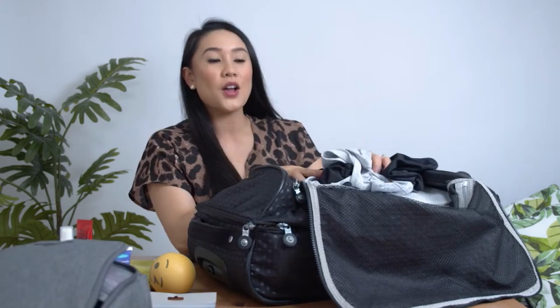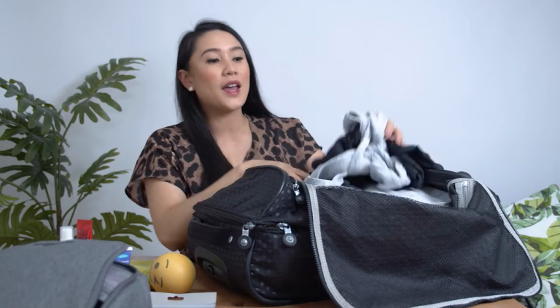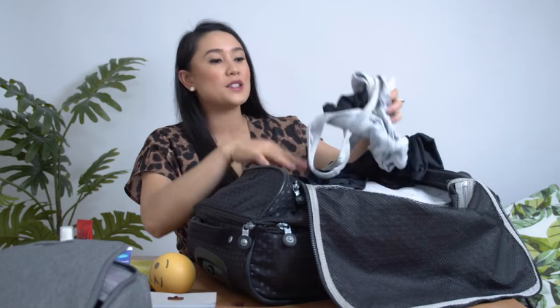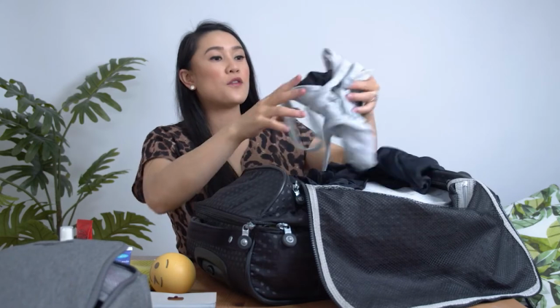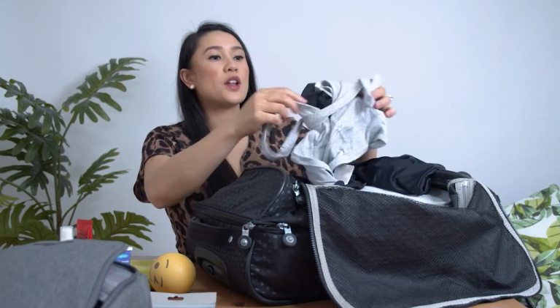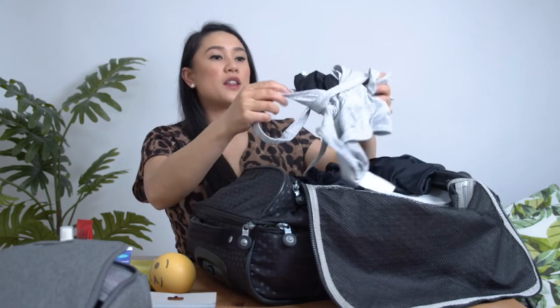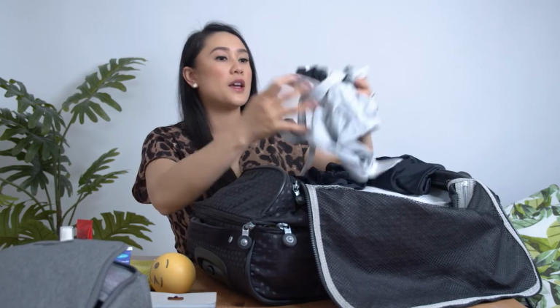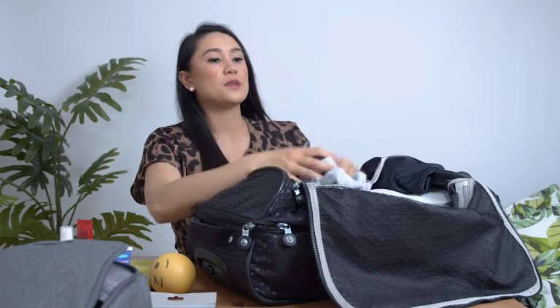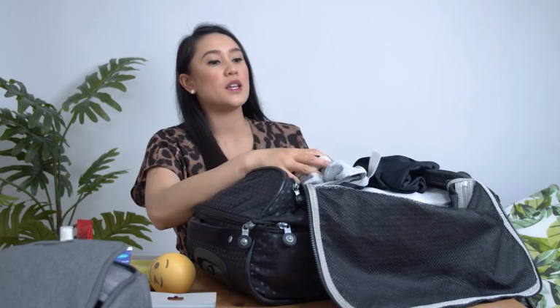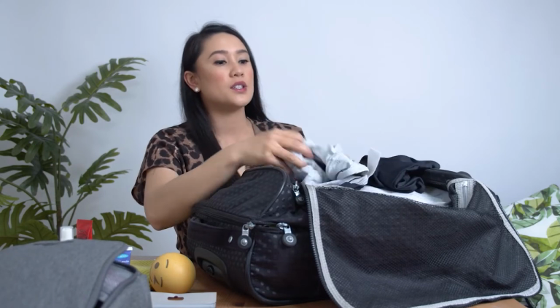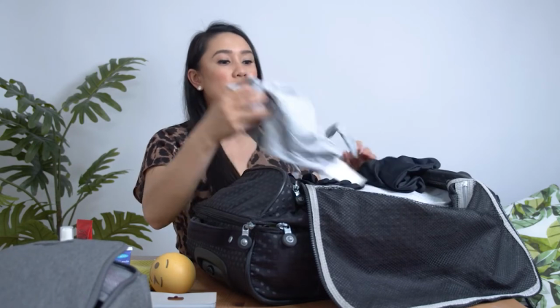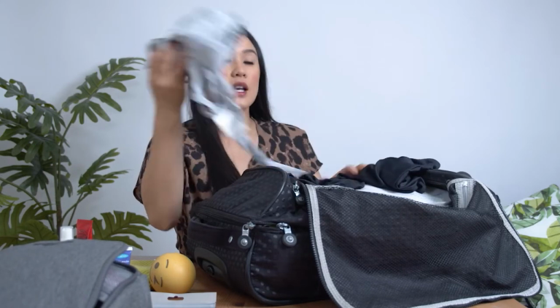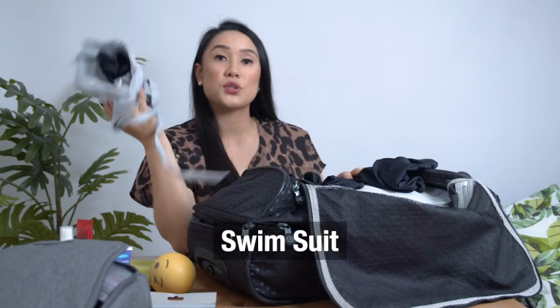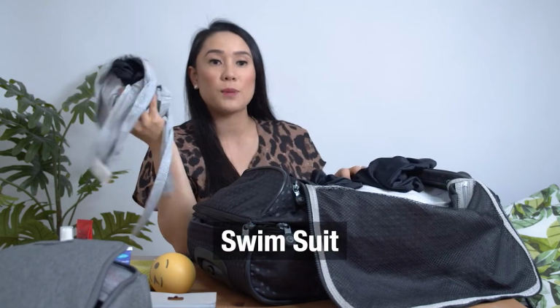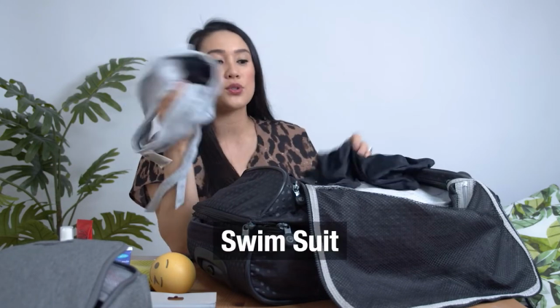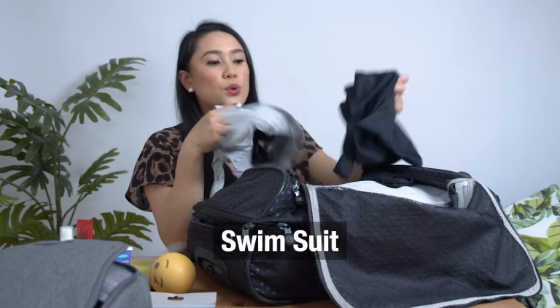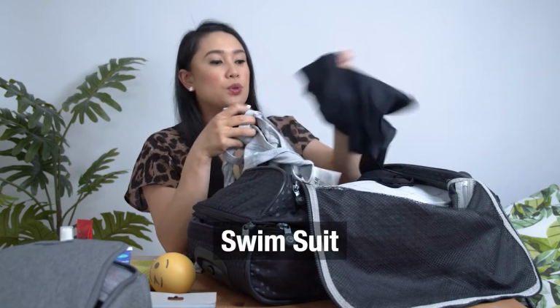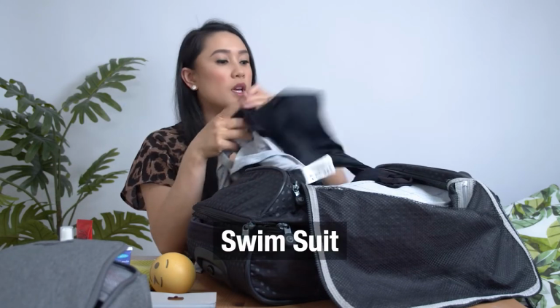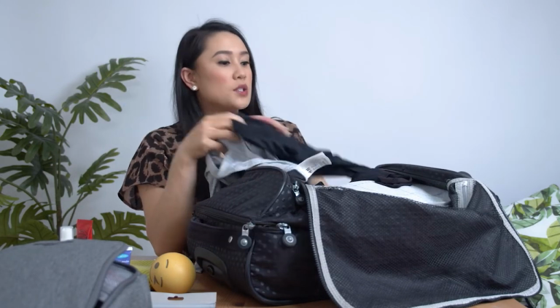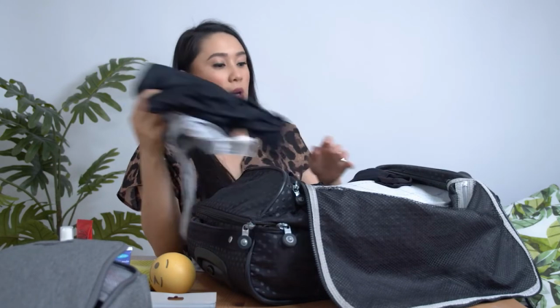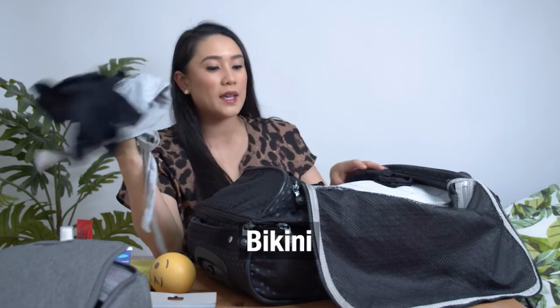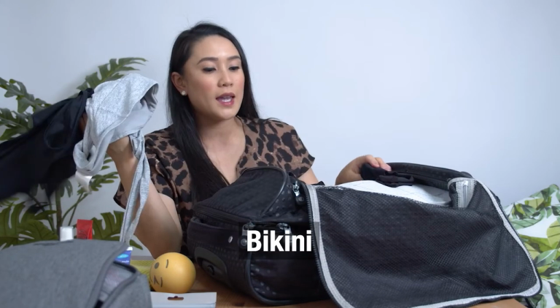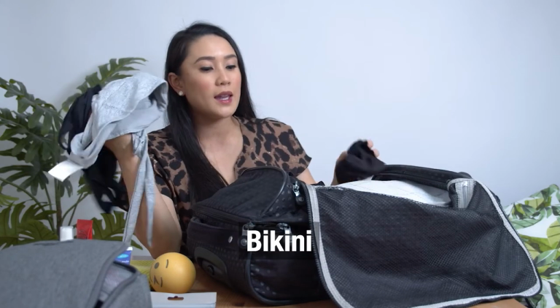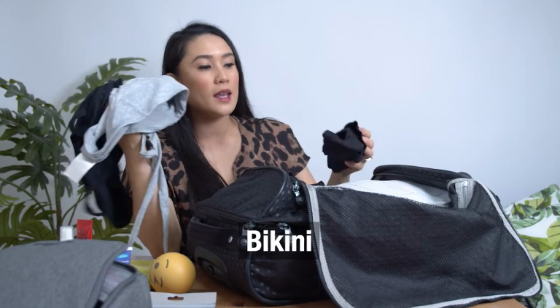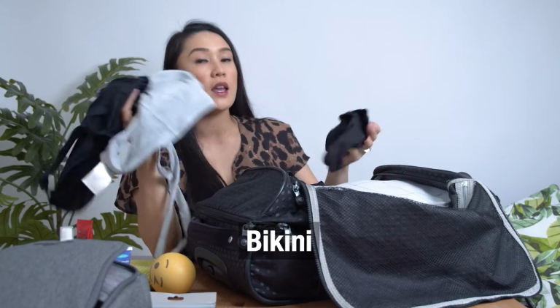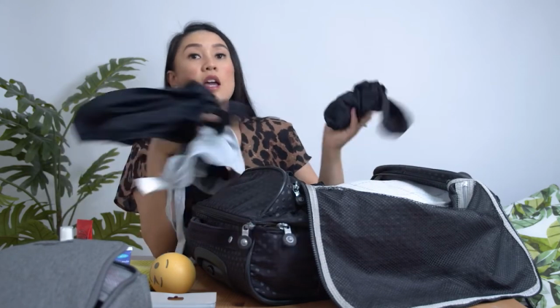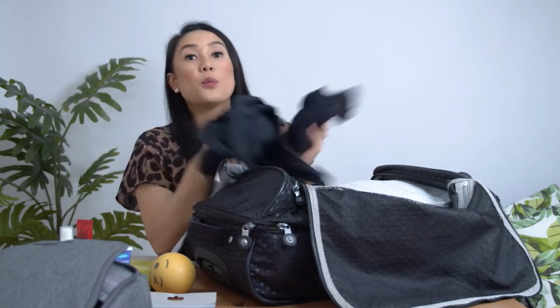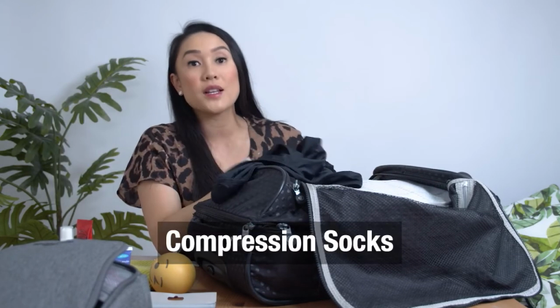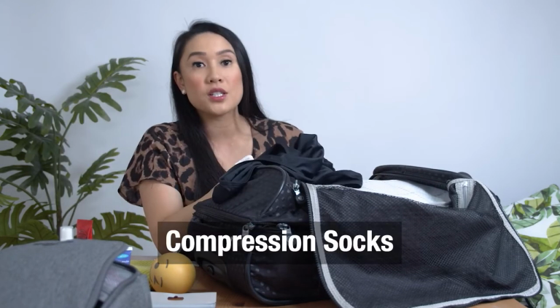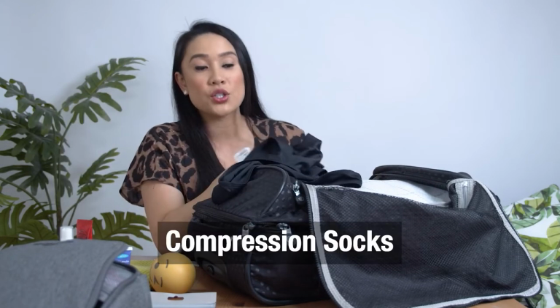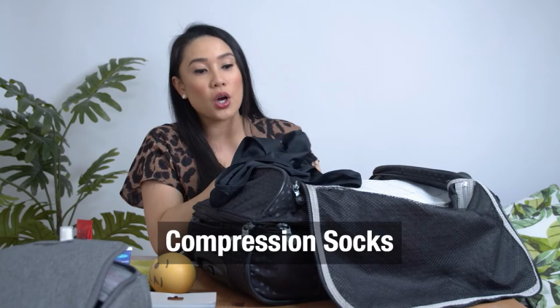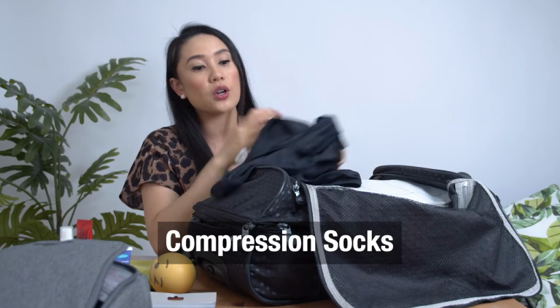I've also got other items here like a swimsuit, a bikini, and compression socks.